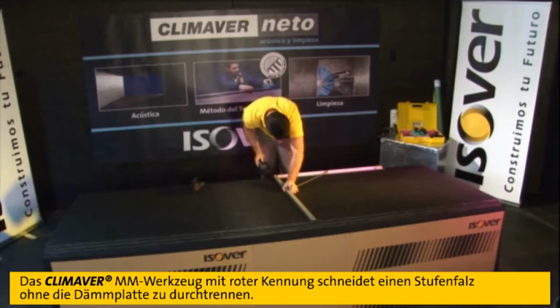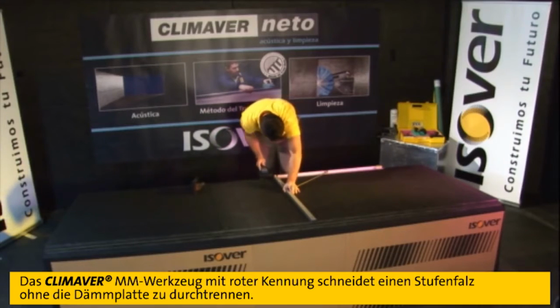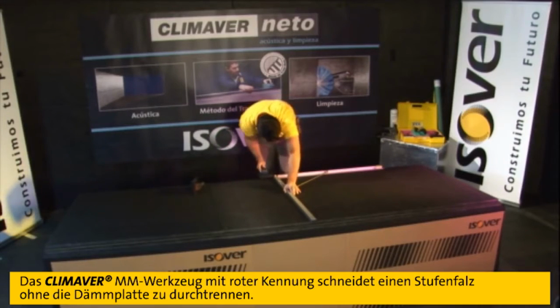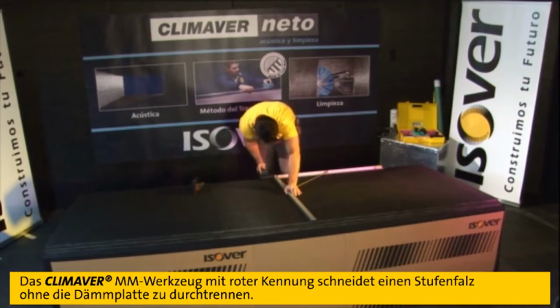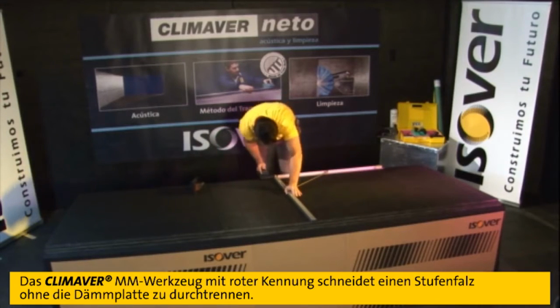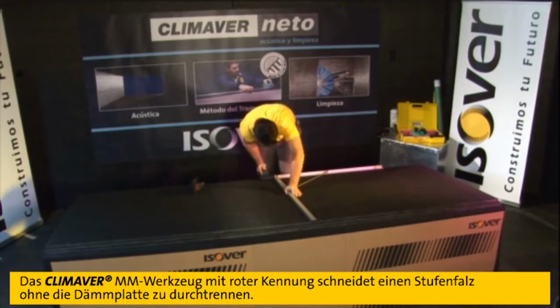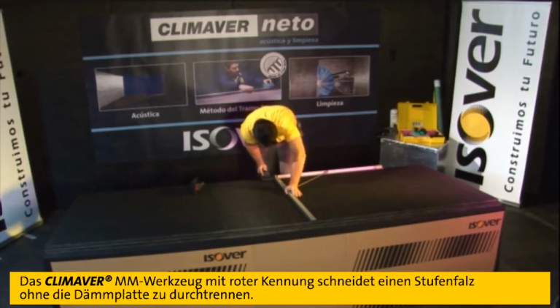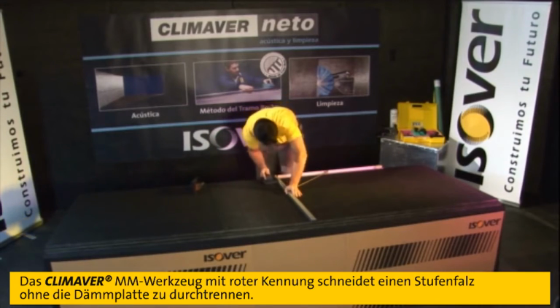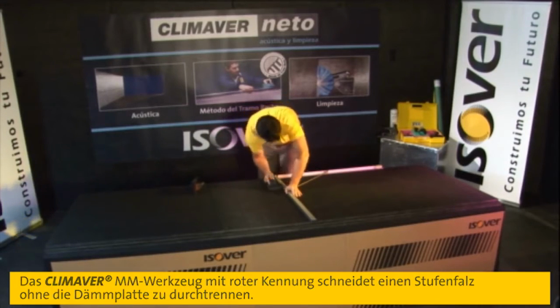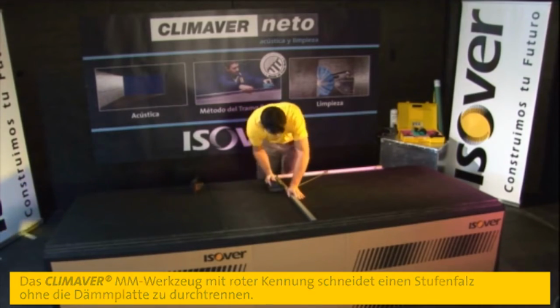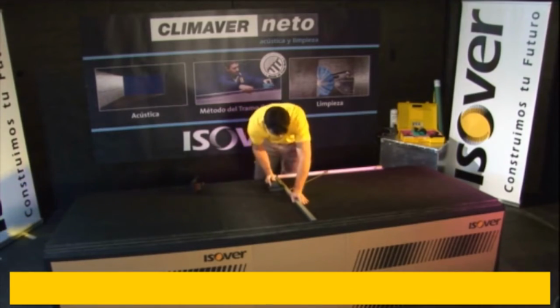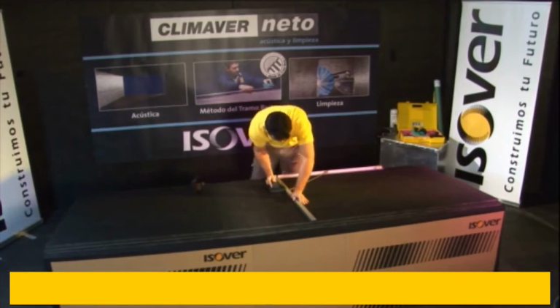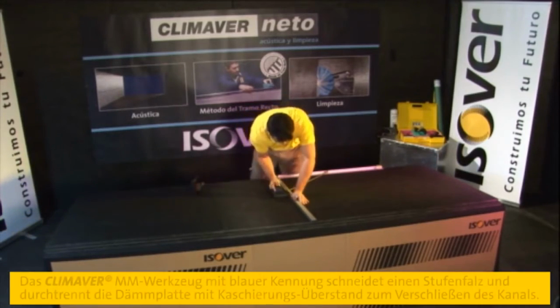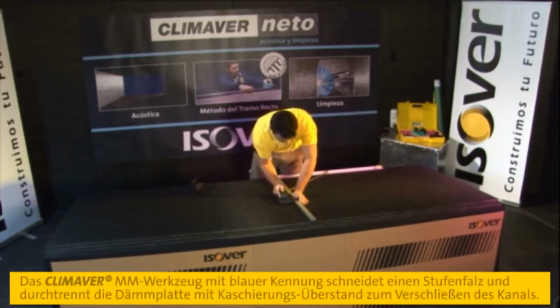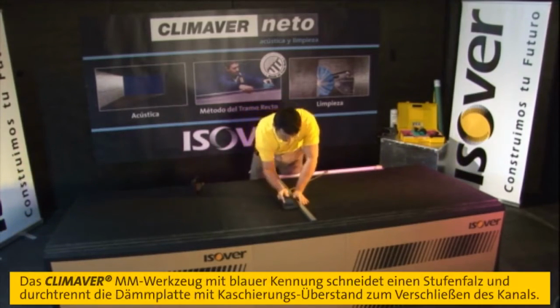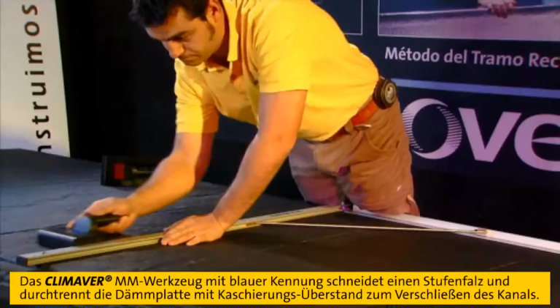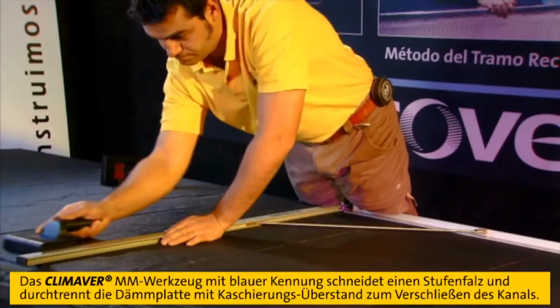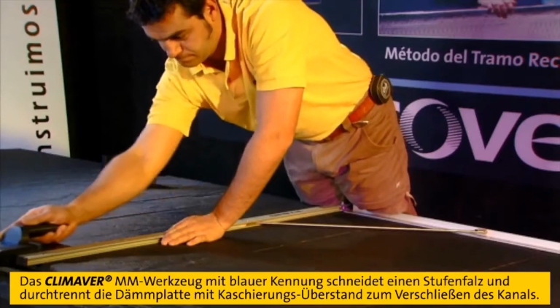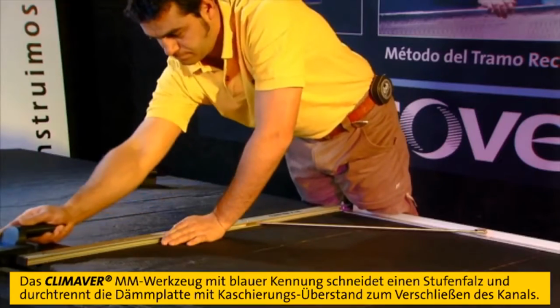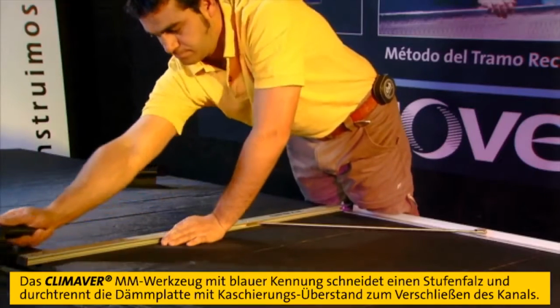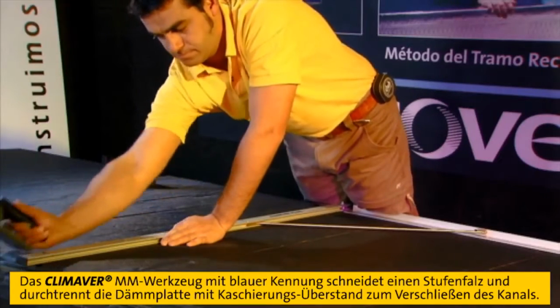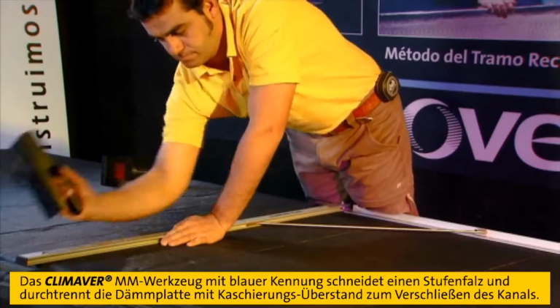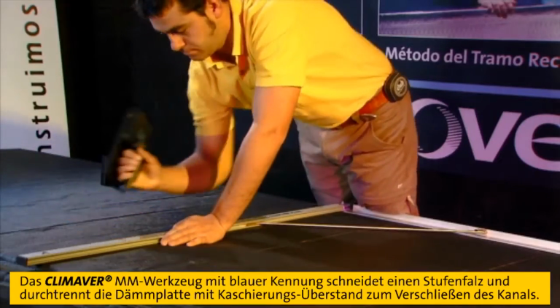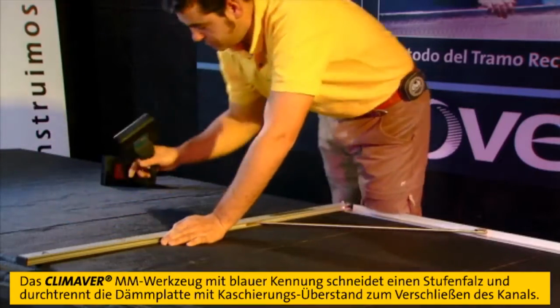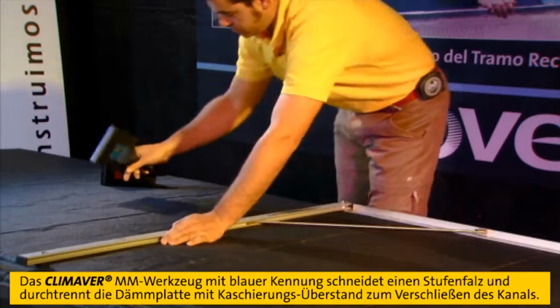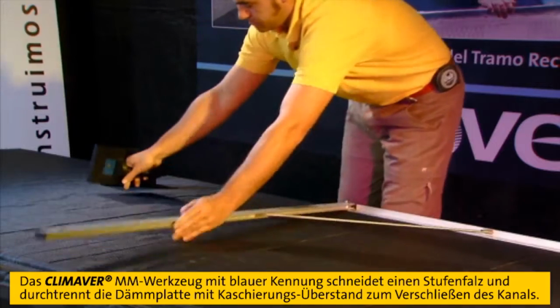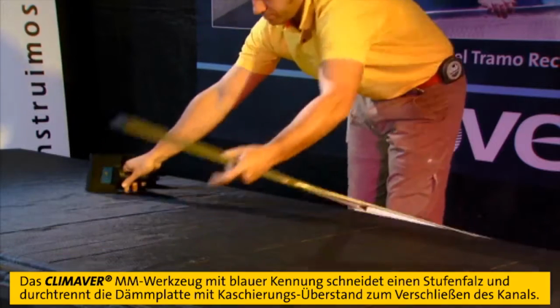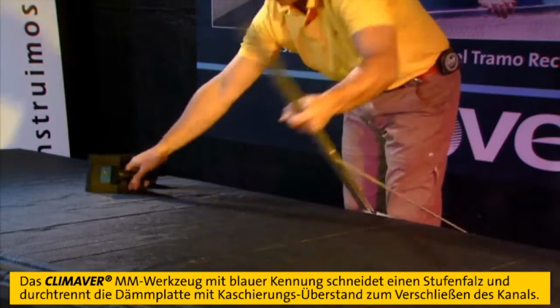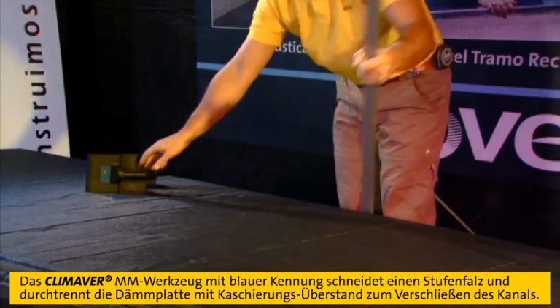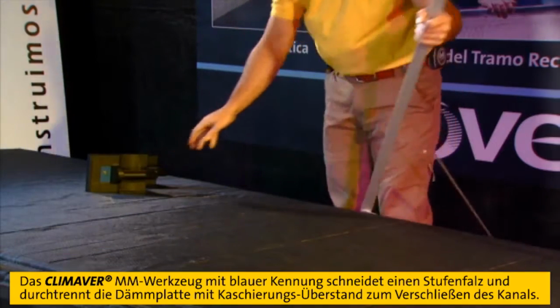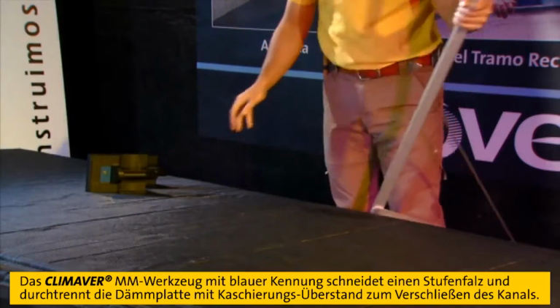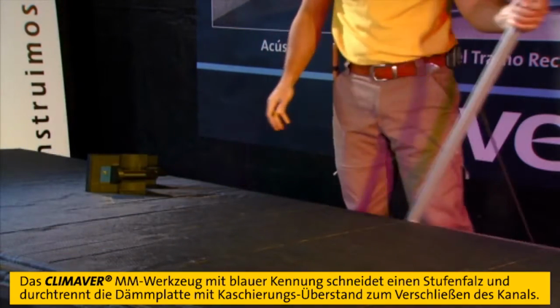The red MM tool is used three times and the final cut is made with the blue MM tool.